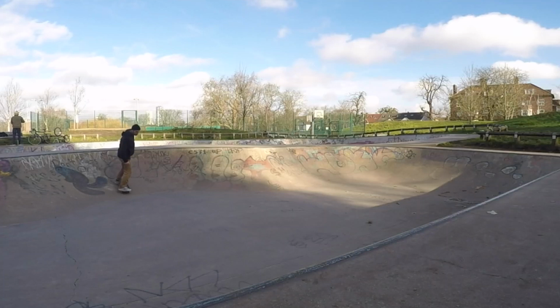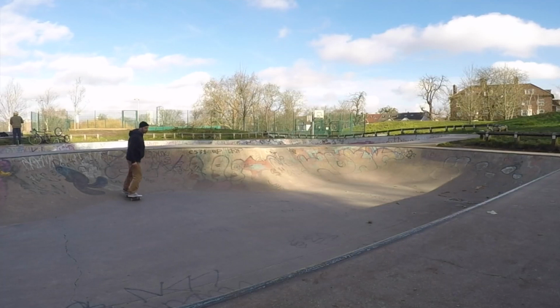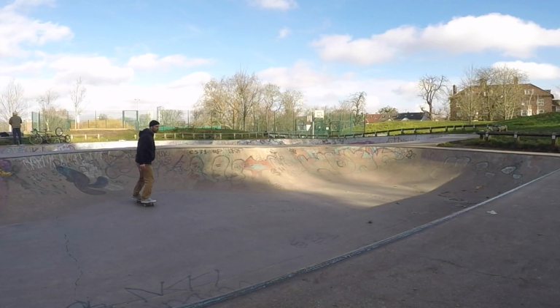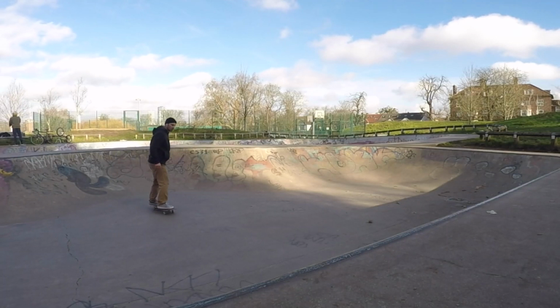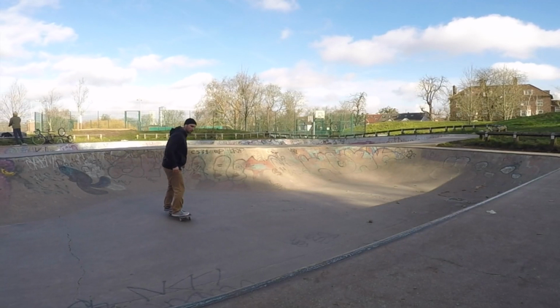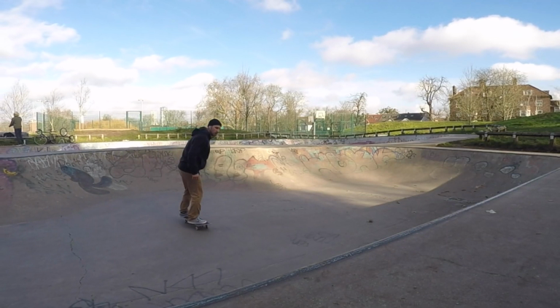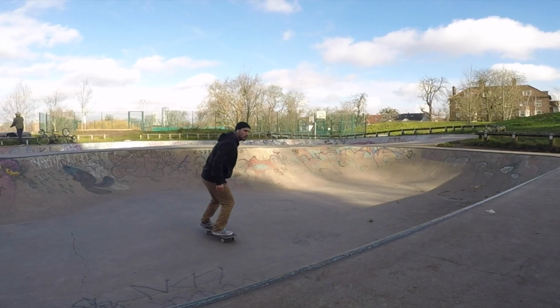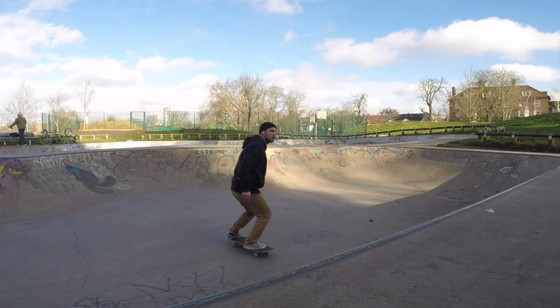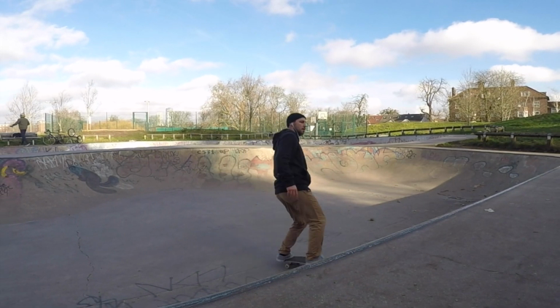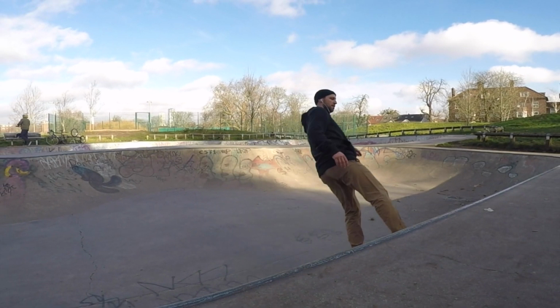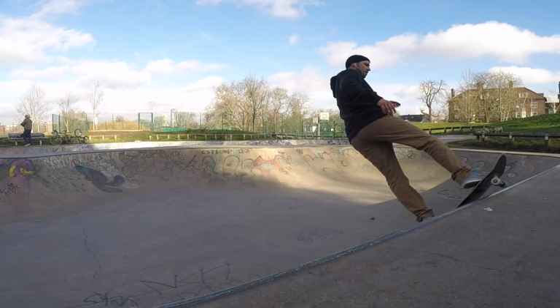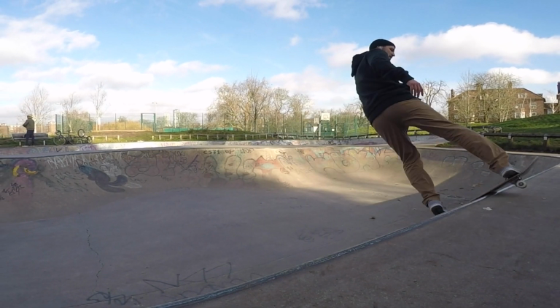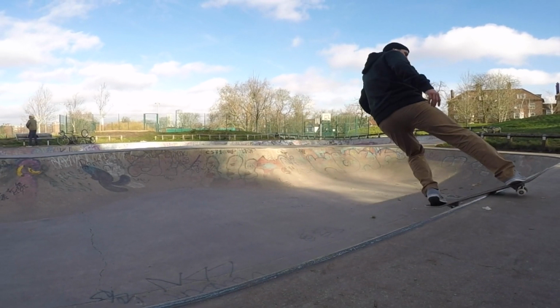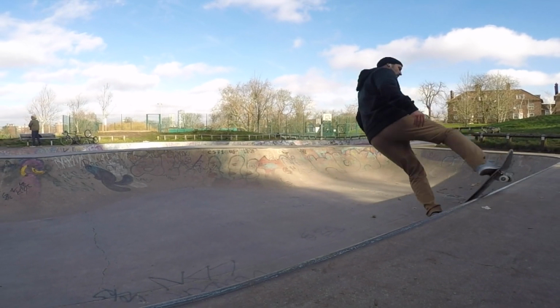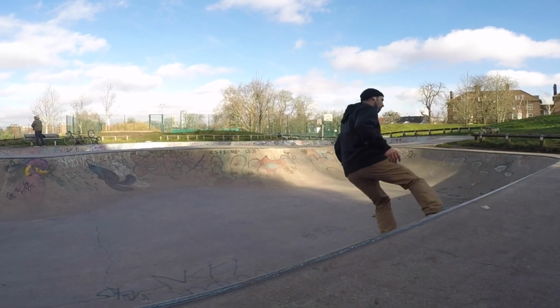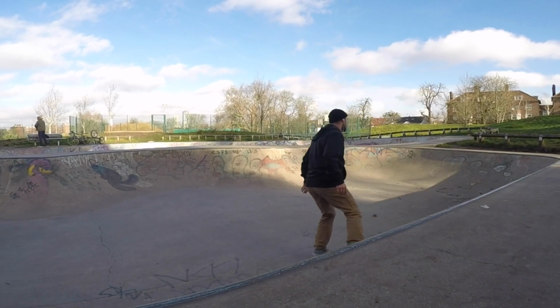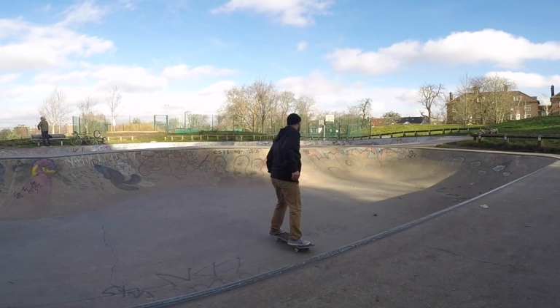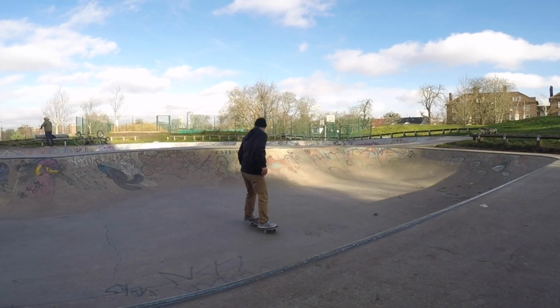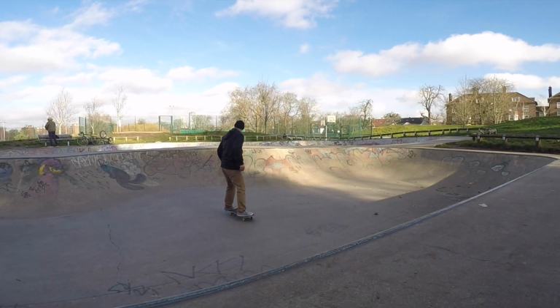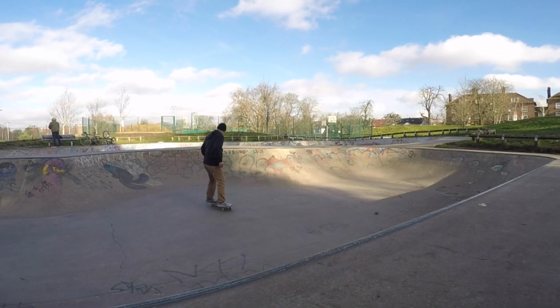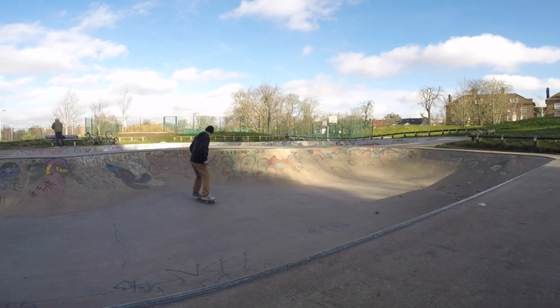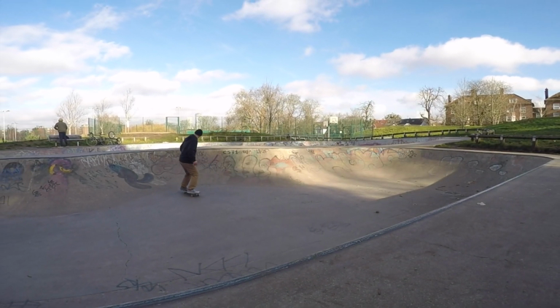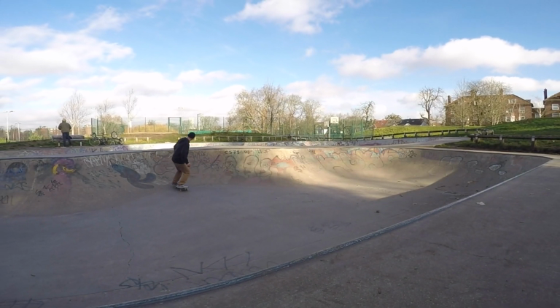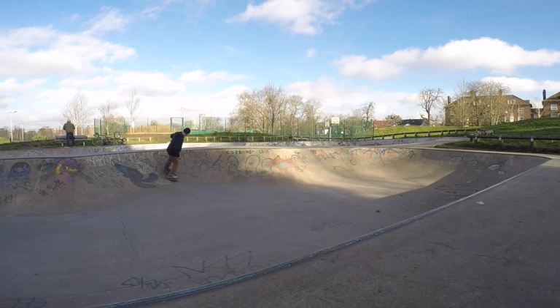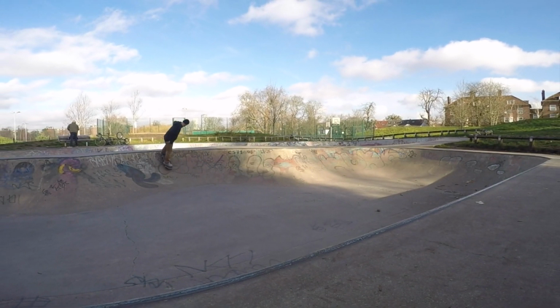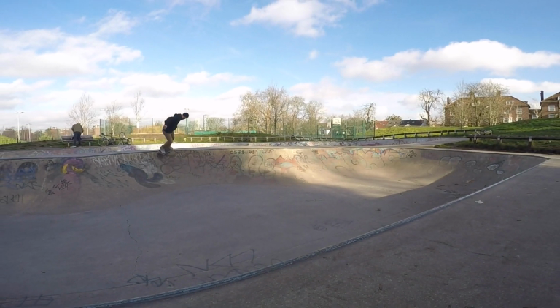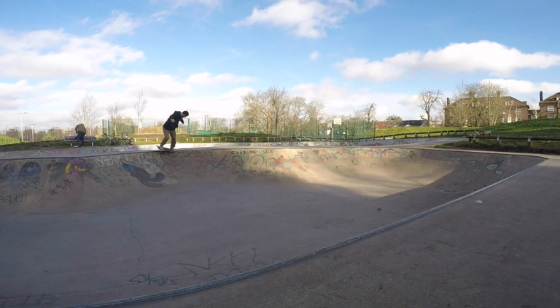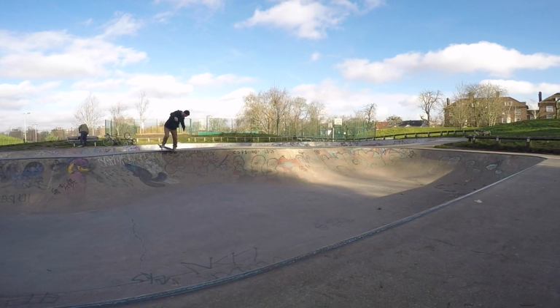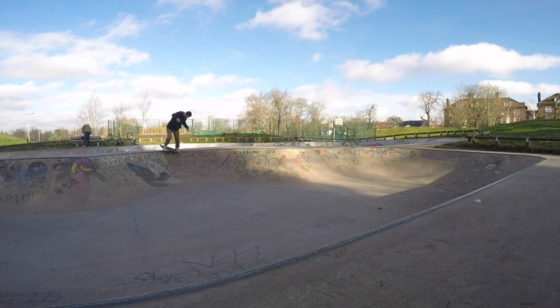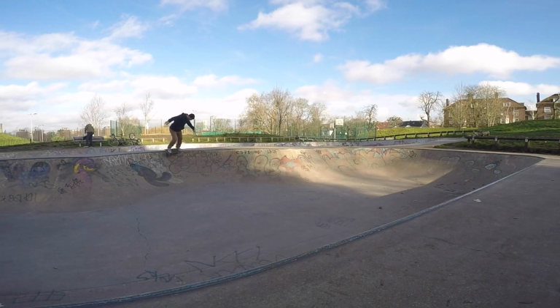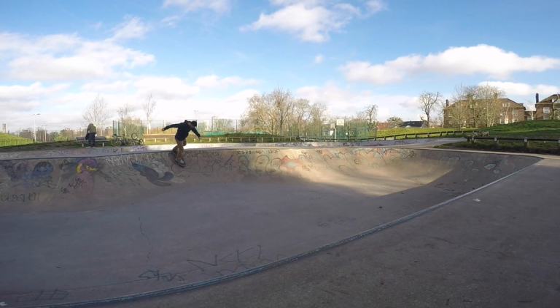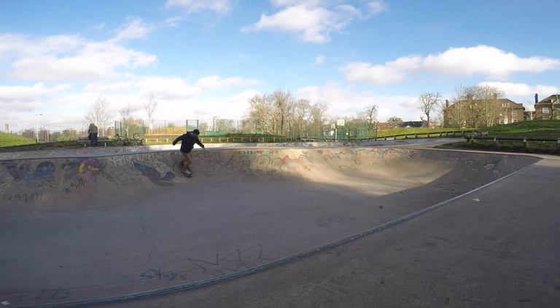Hi guys, Barnes here and today we are going to learn how to do a fakie backside fibre stone.